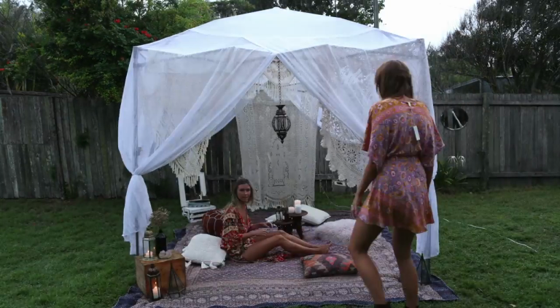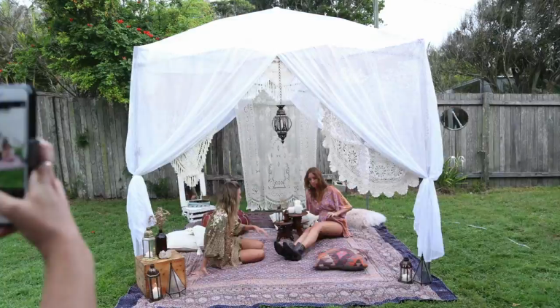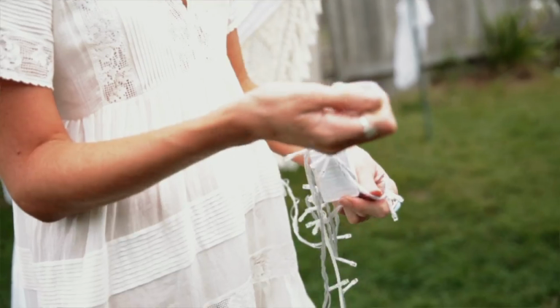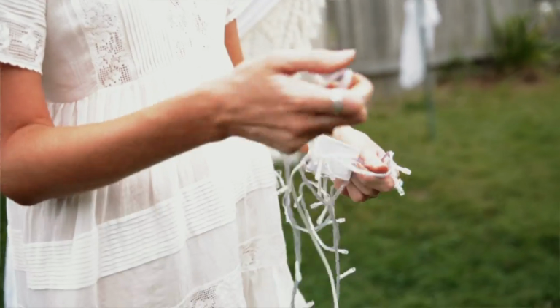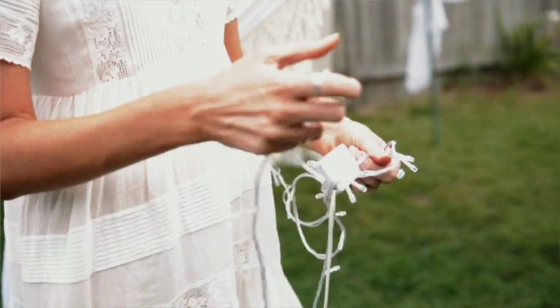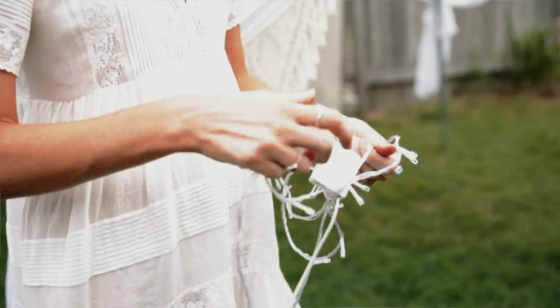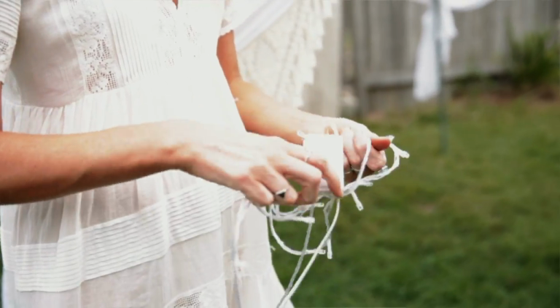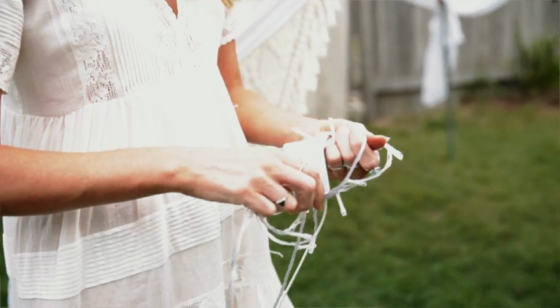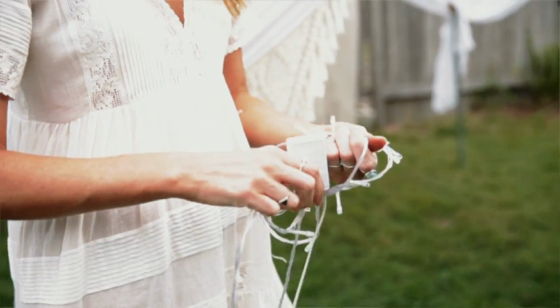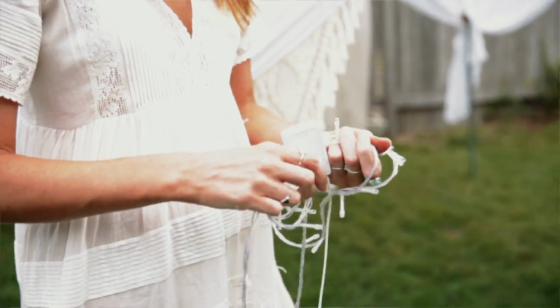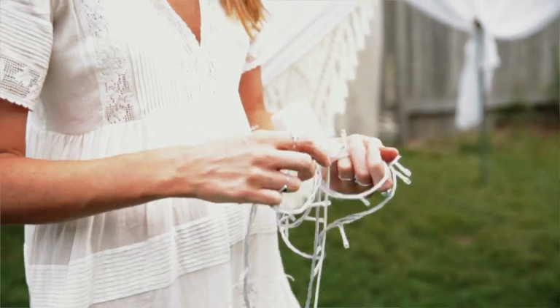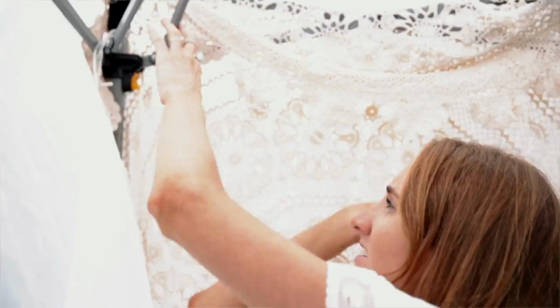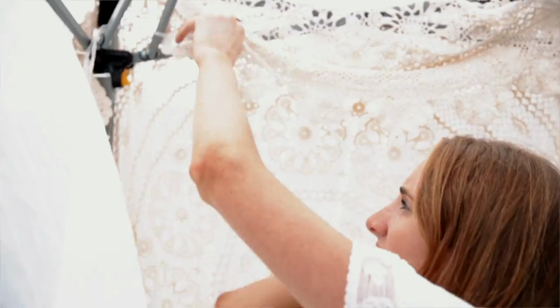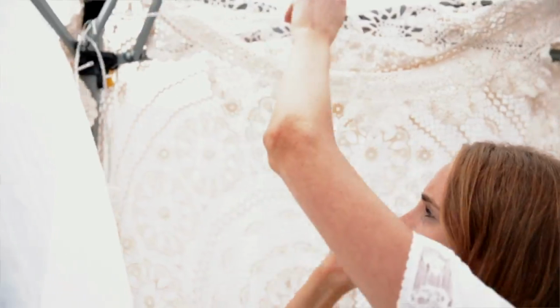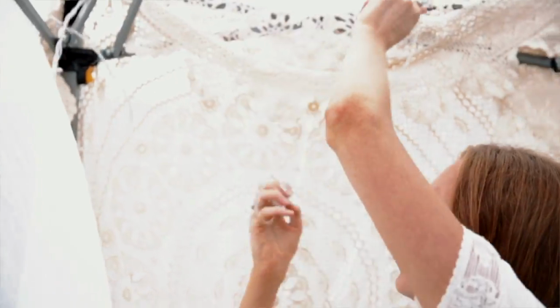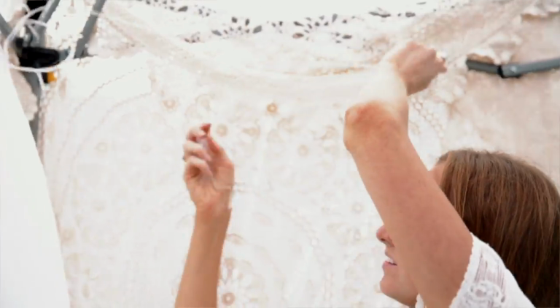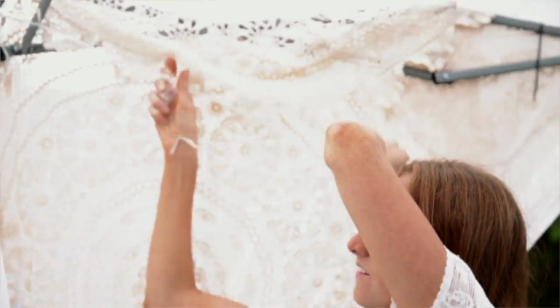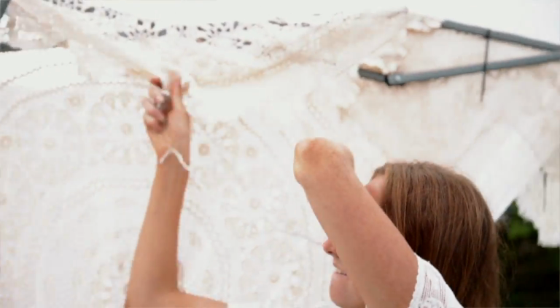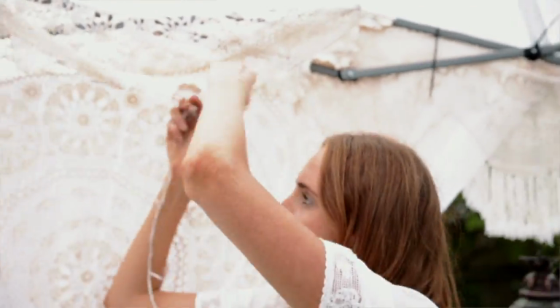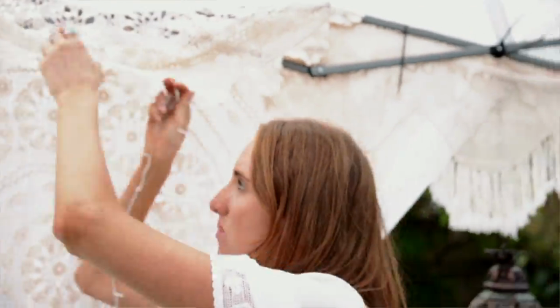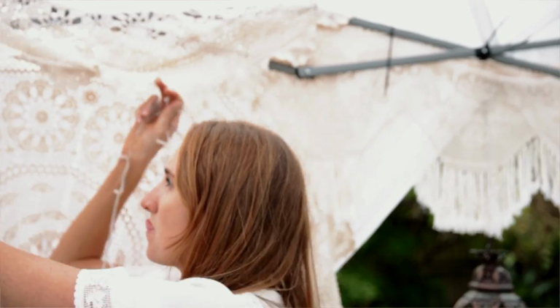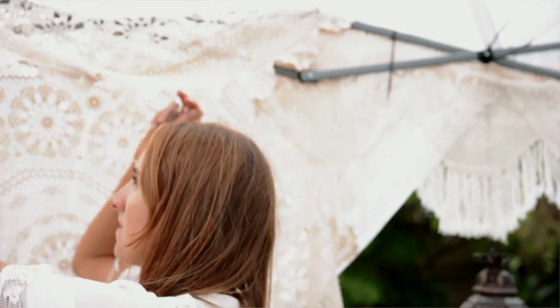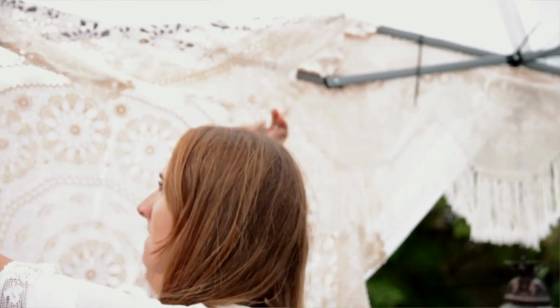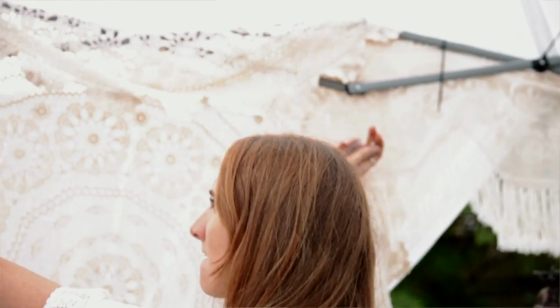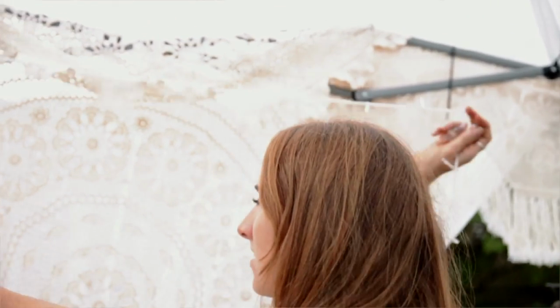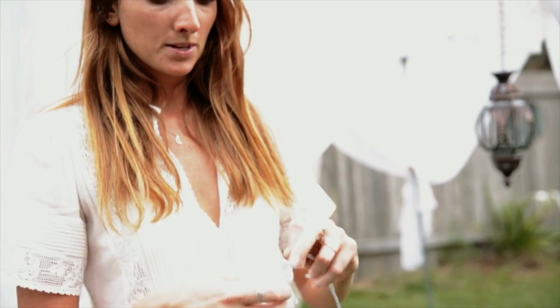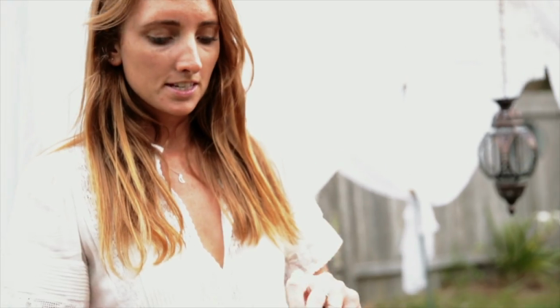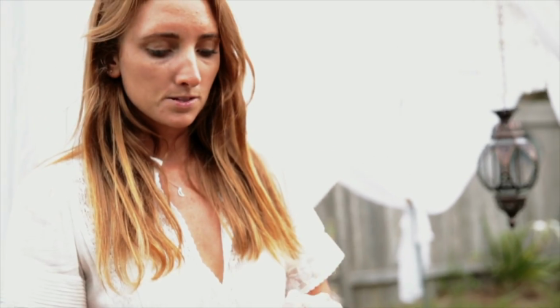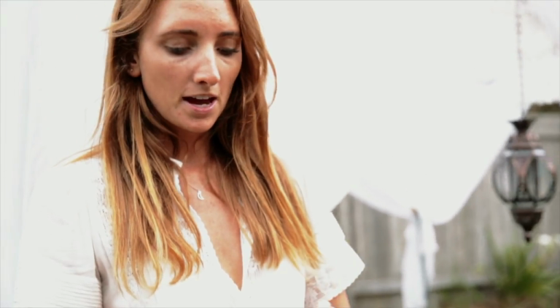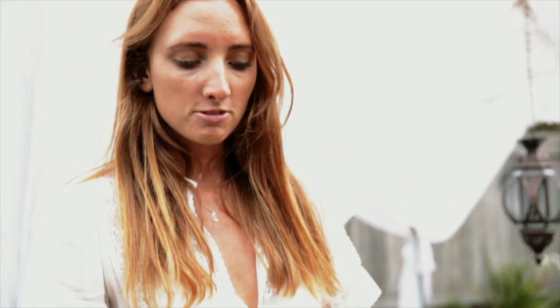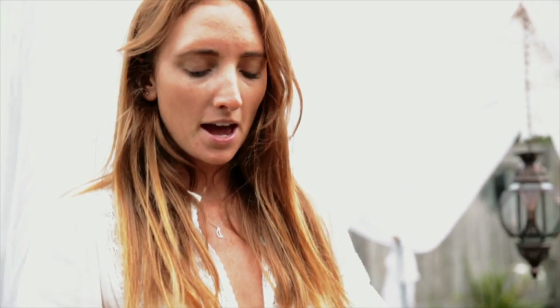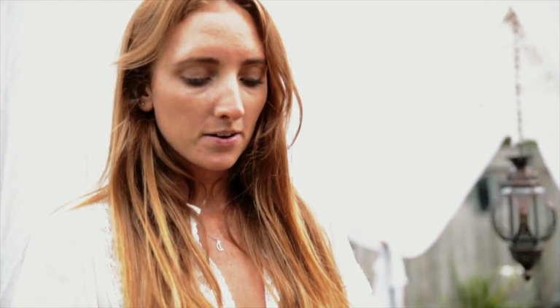I'm just setting up some fairy lights. They're perfect for camping or when you're at a festival because they're just battery powered.